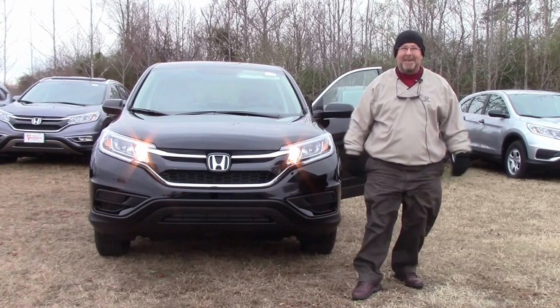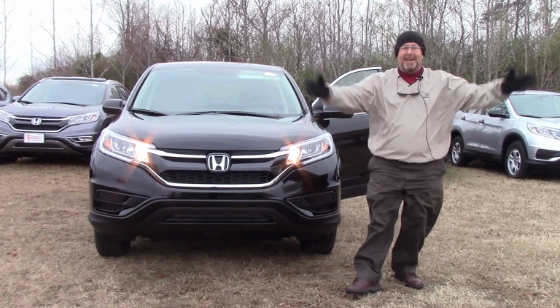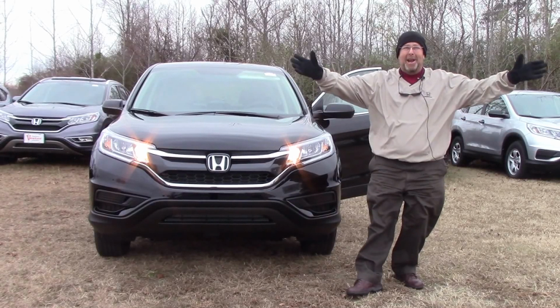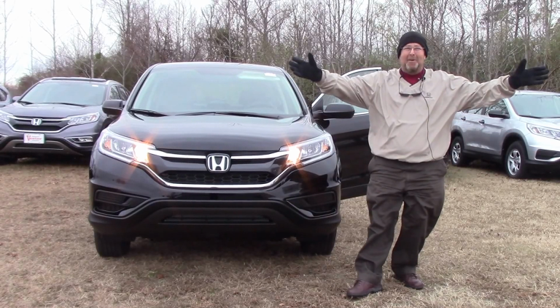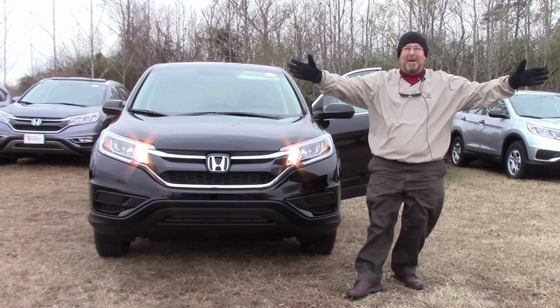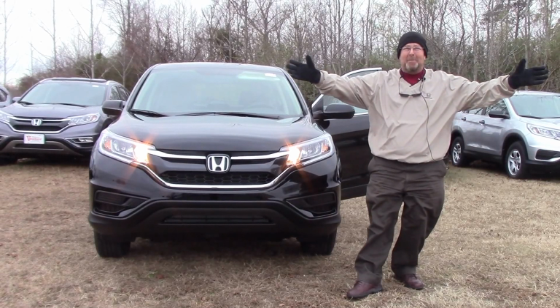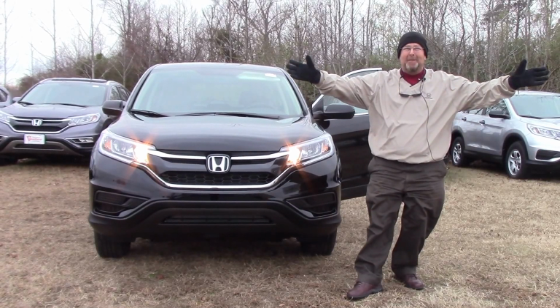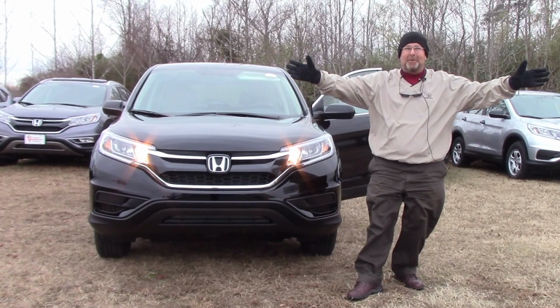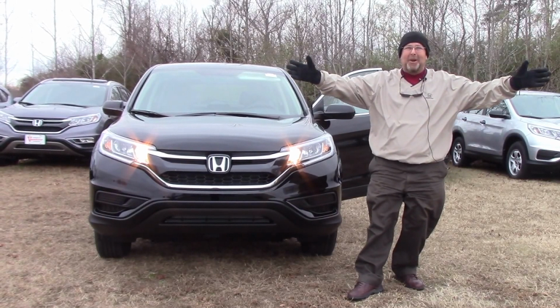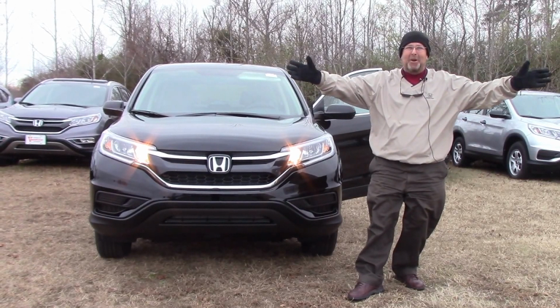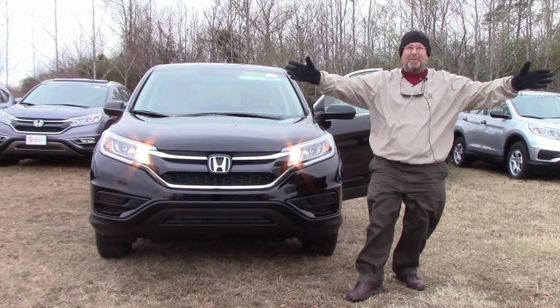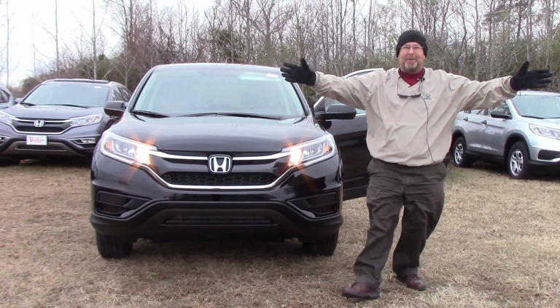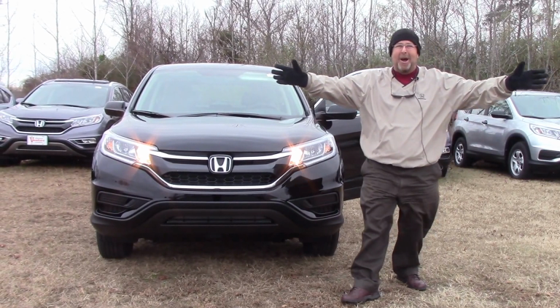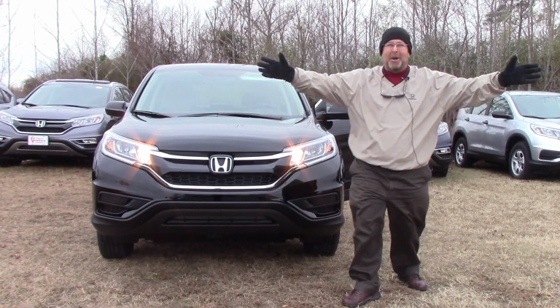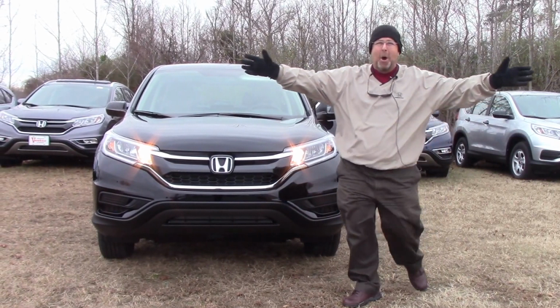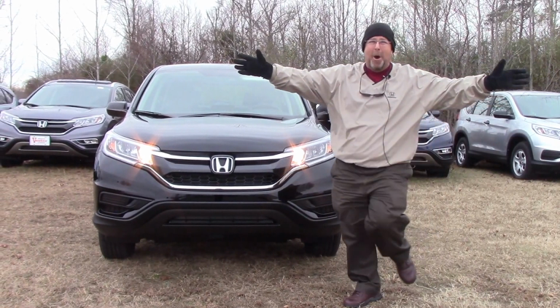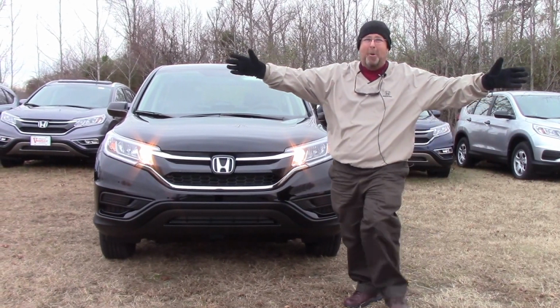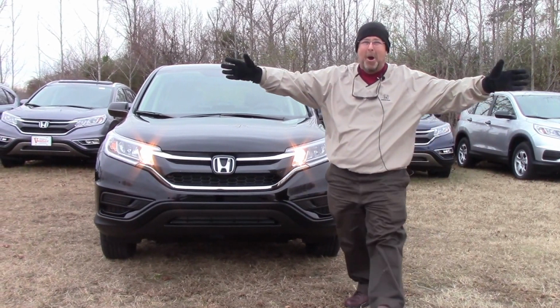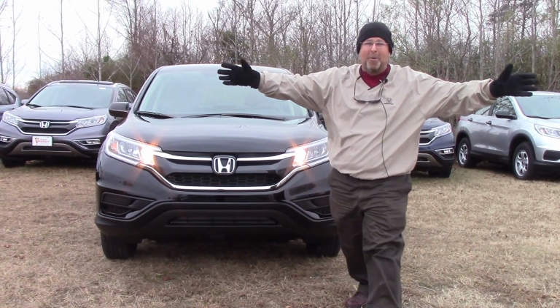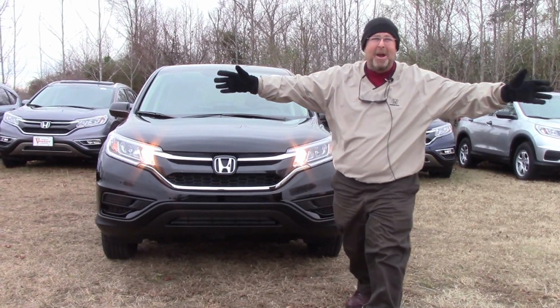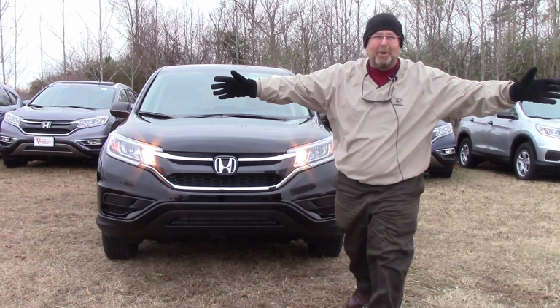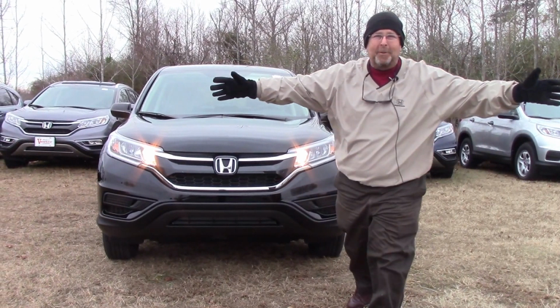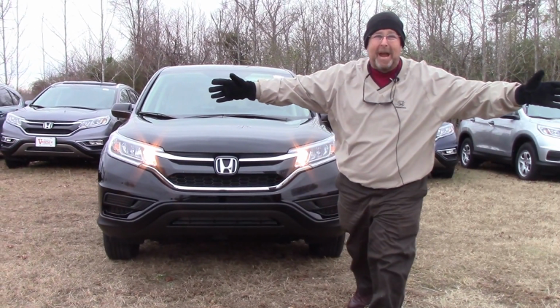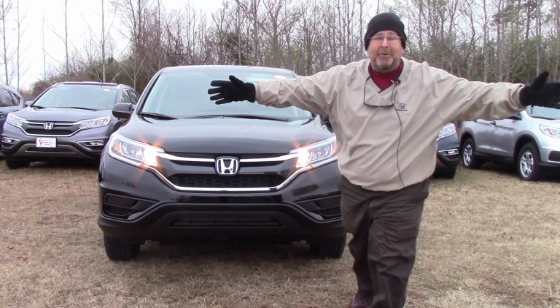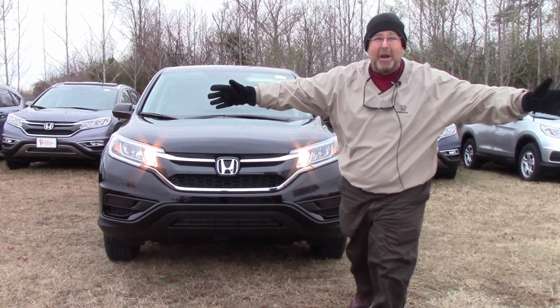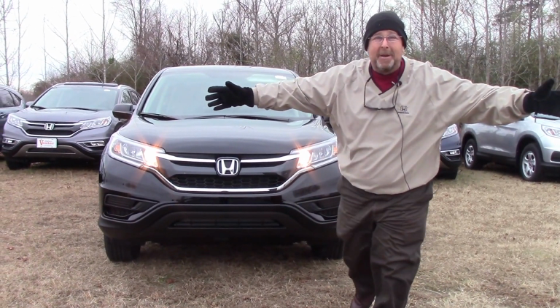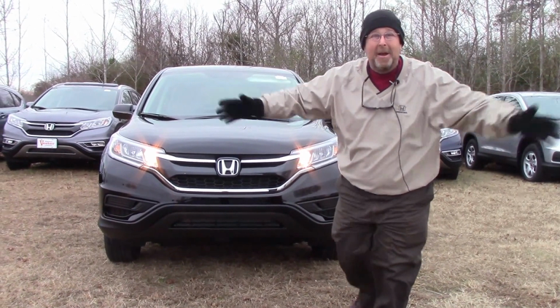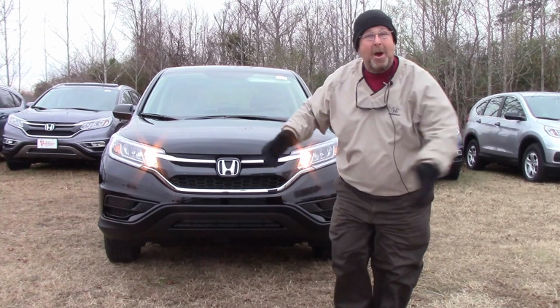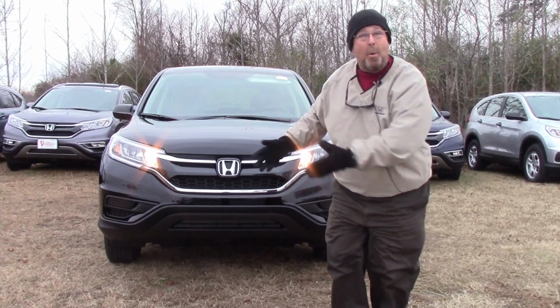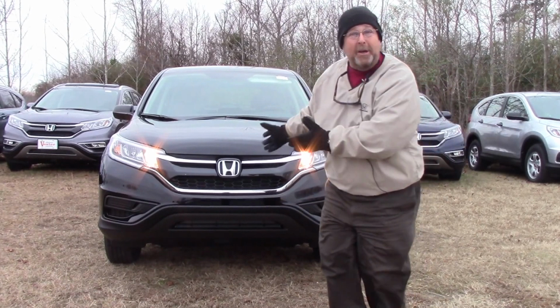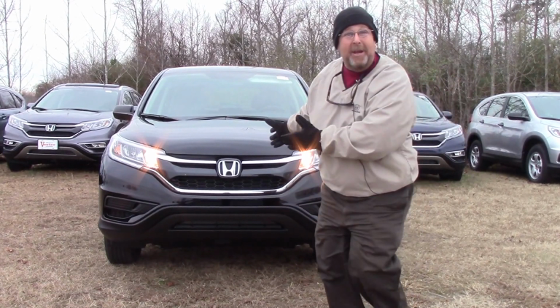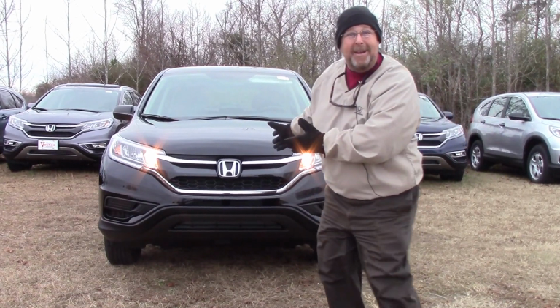Hello everybody, Brian Fisher here at Hubert Baxter Honda. Ho, ho, ho. Christmas time is coming. What do you need?